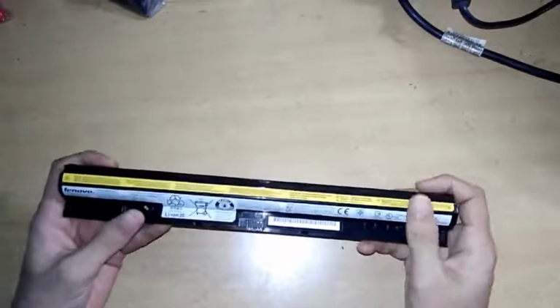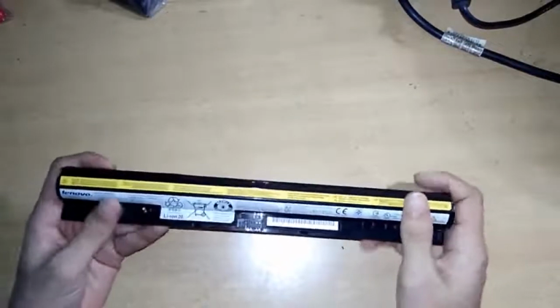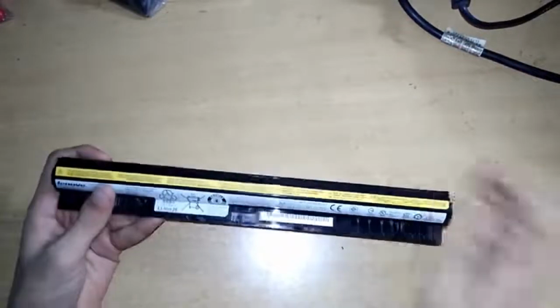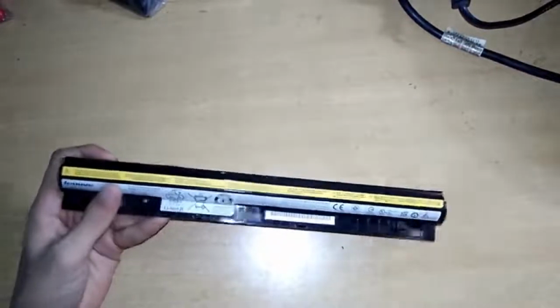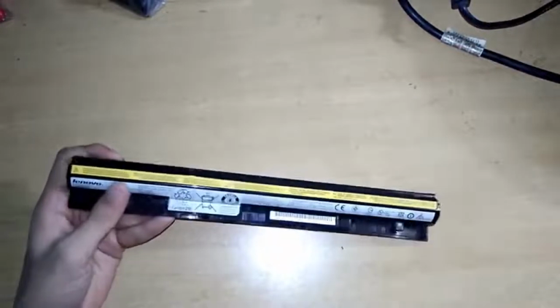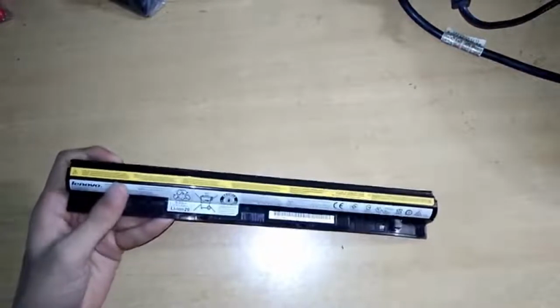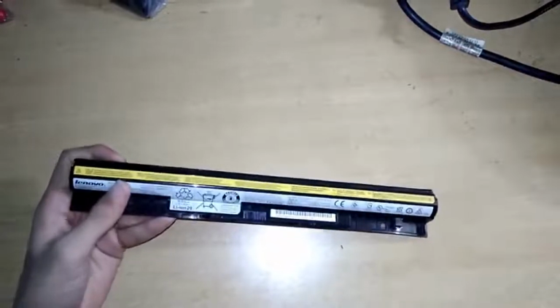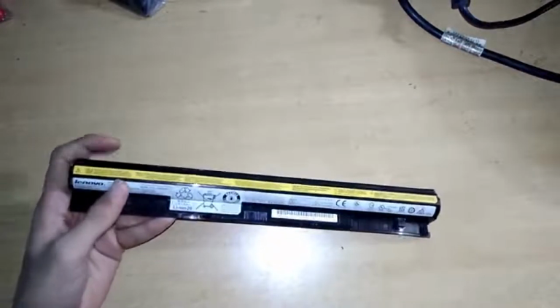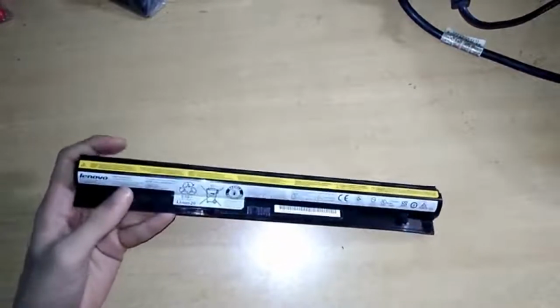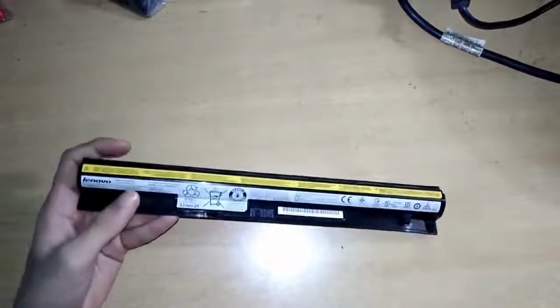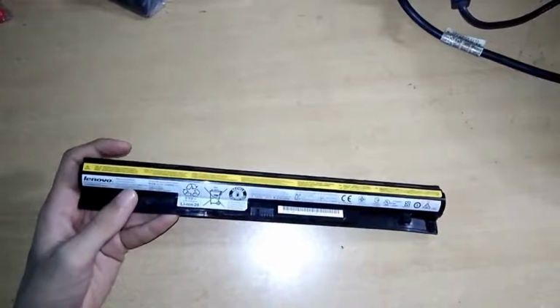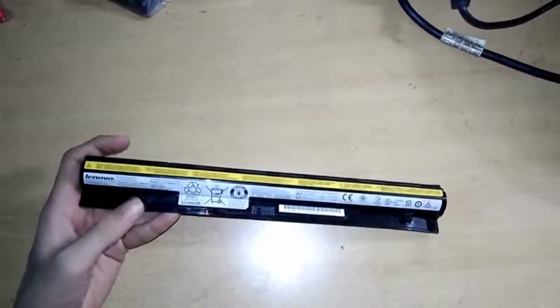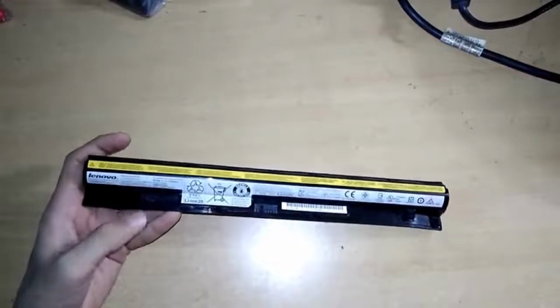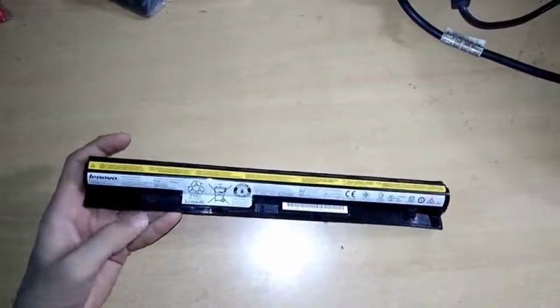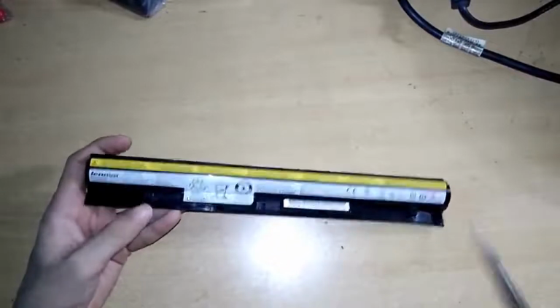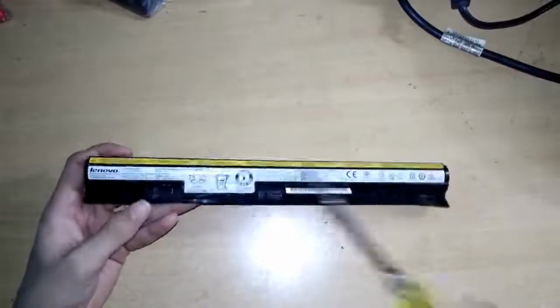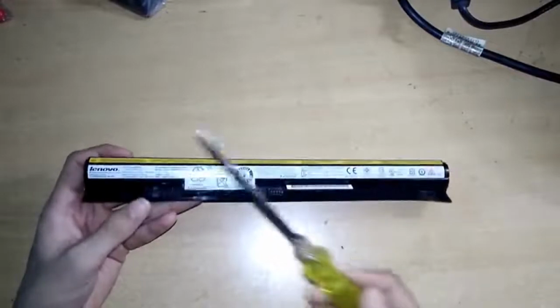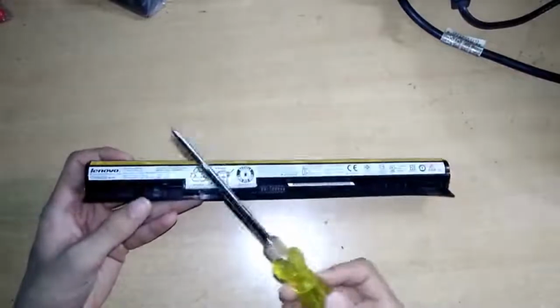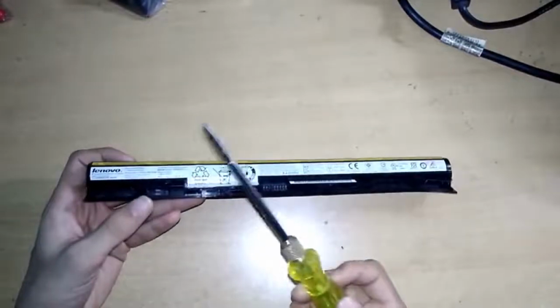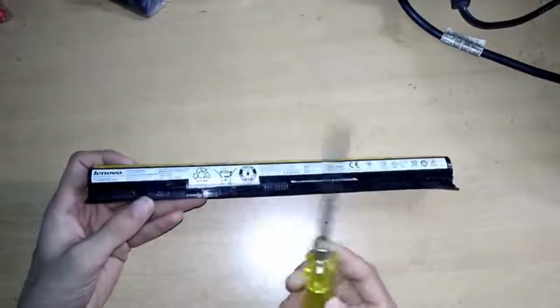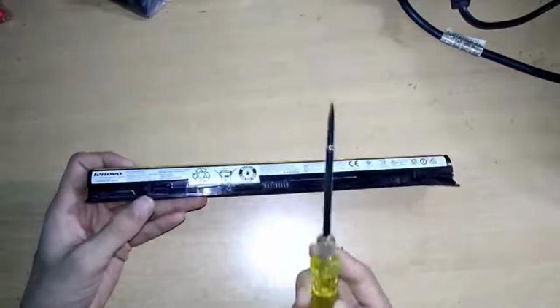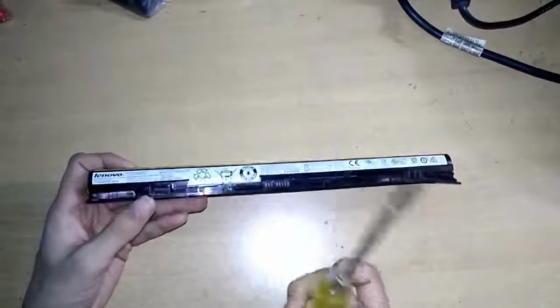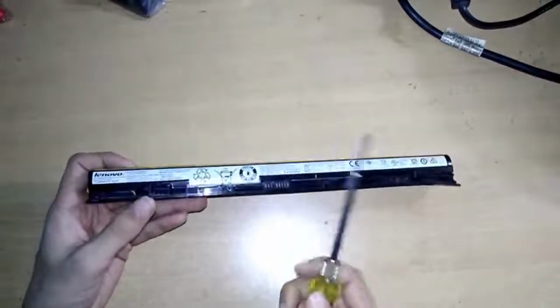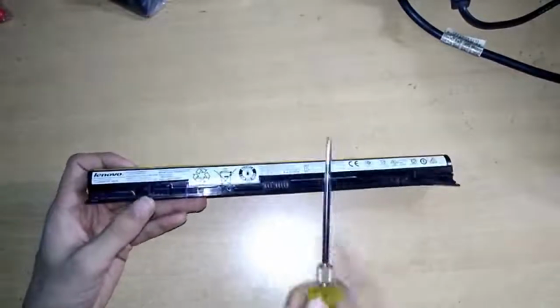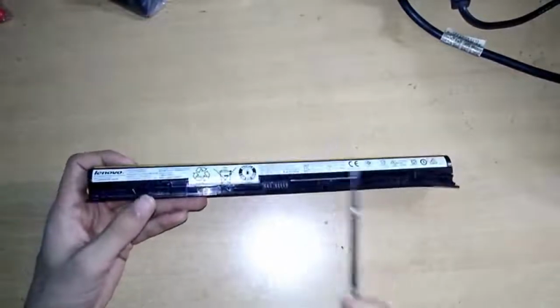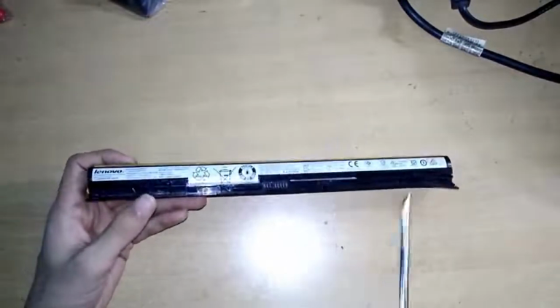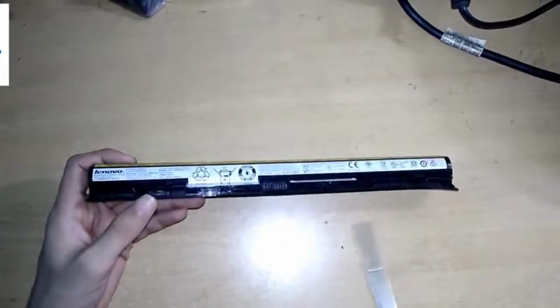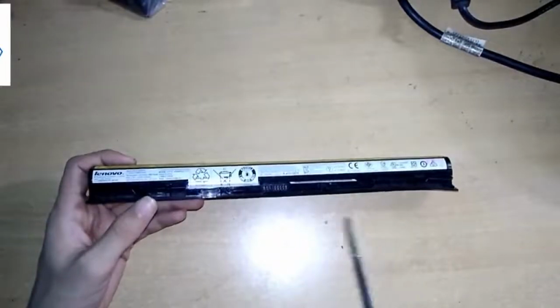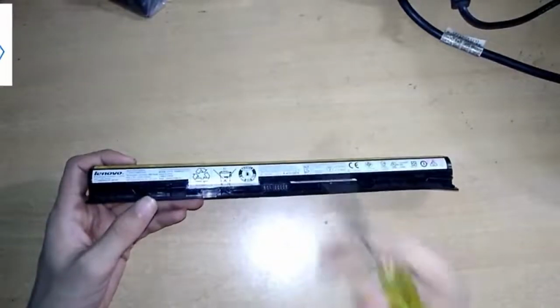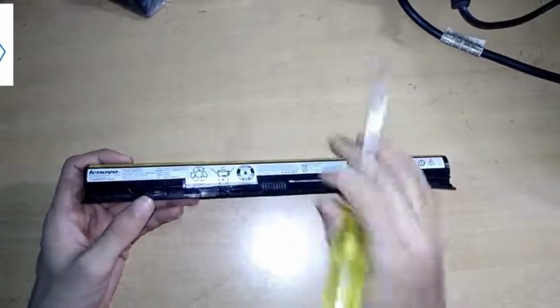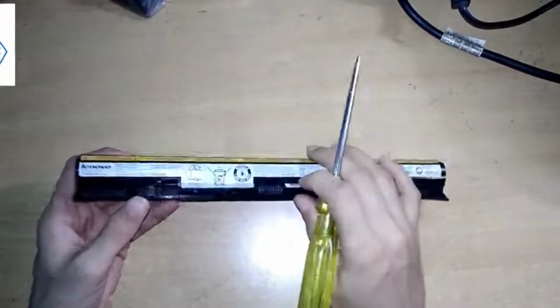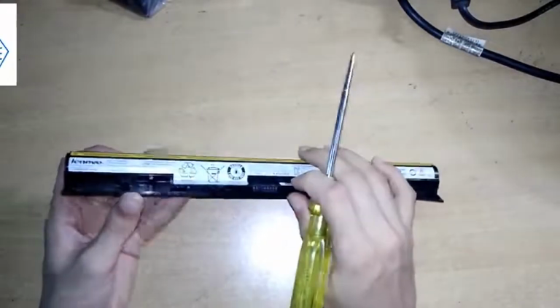I'm using a screwdriver to open this. So let's open this.